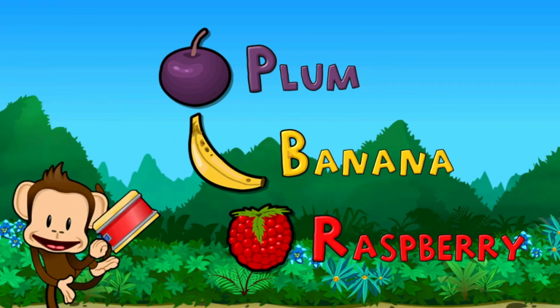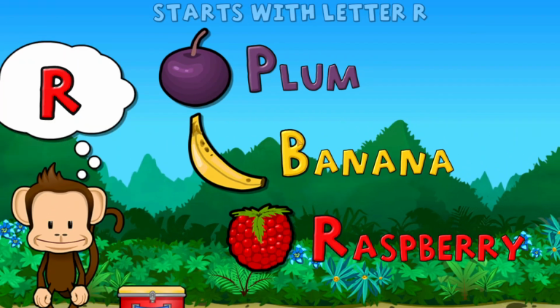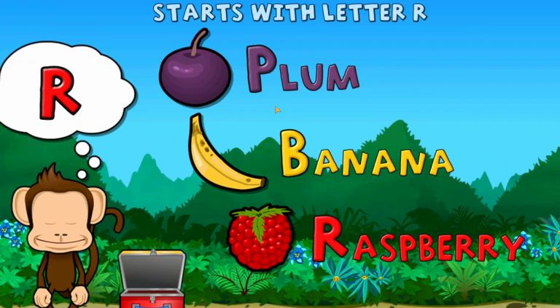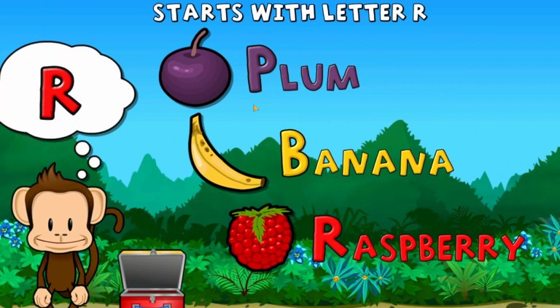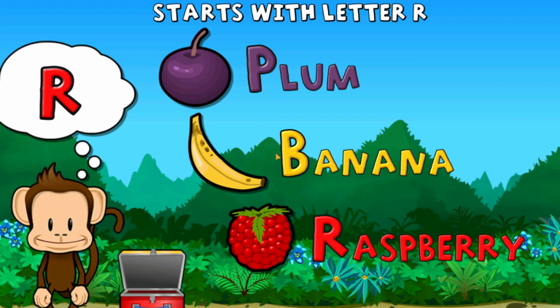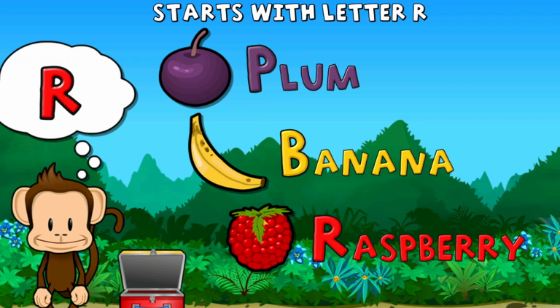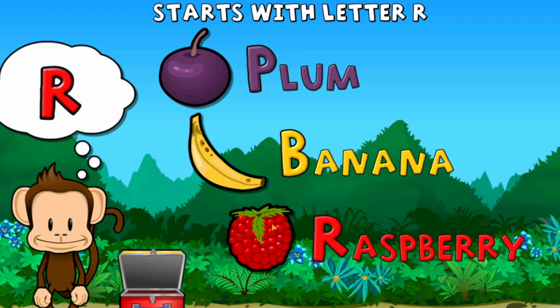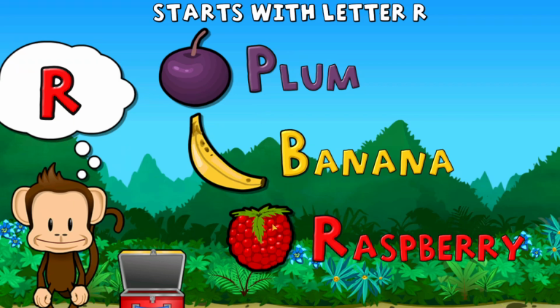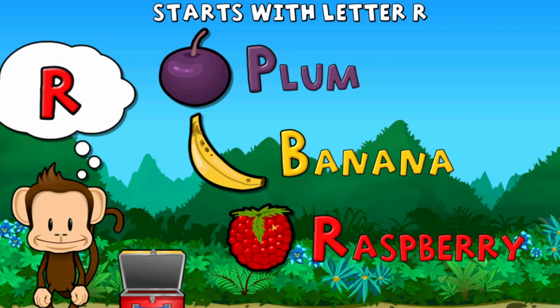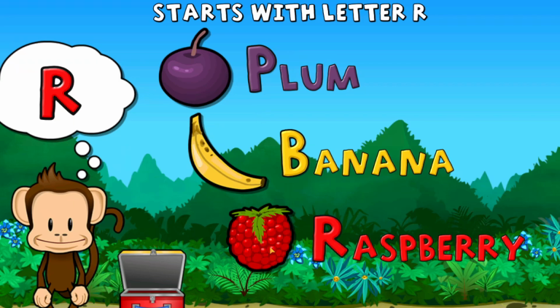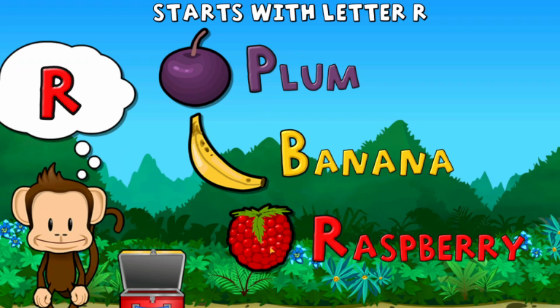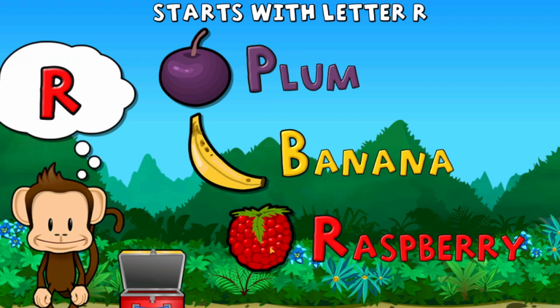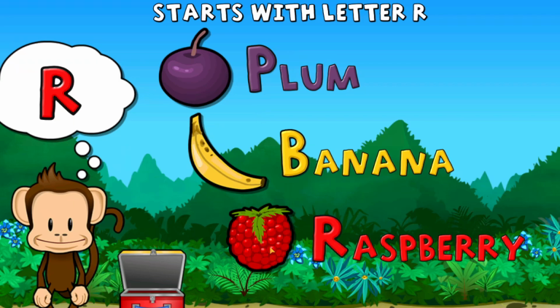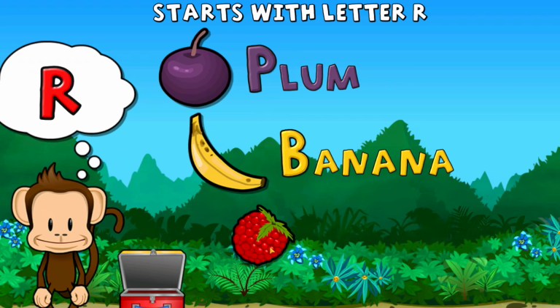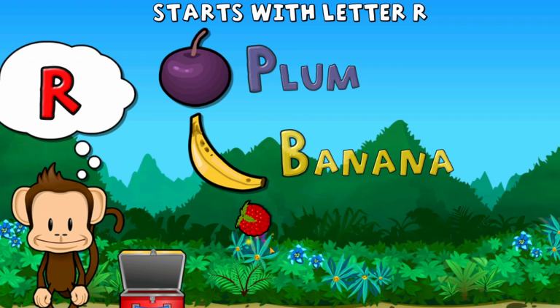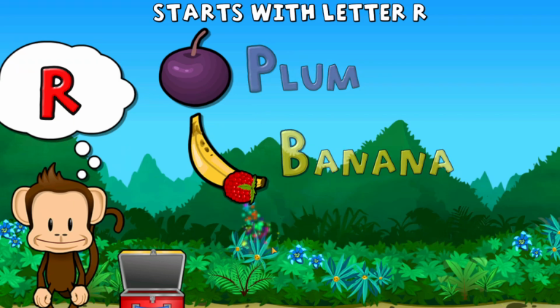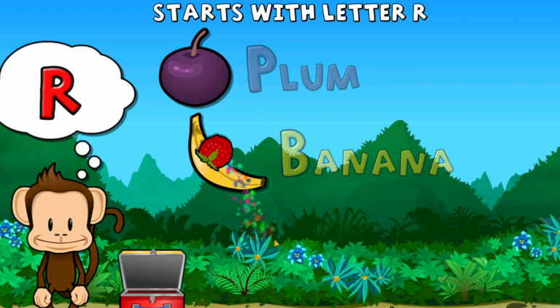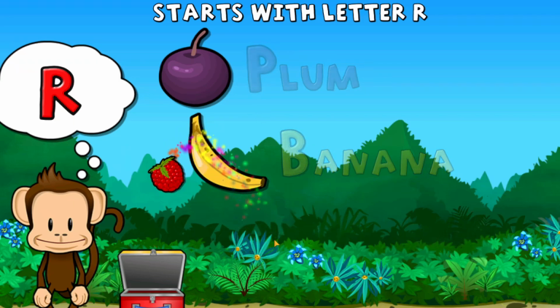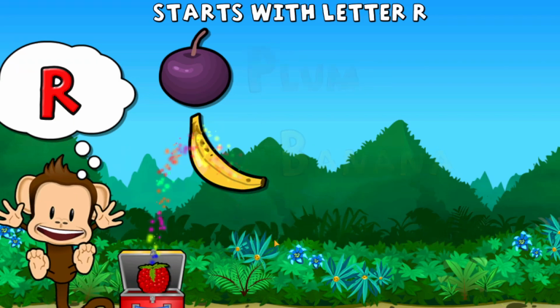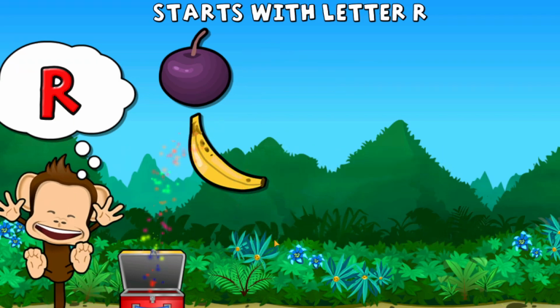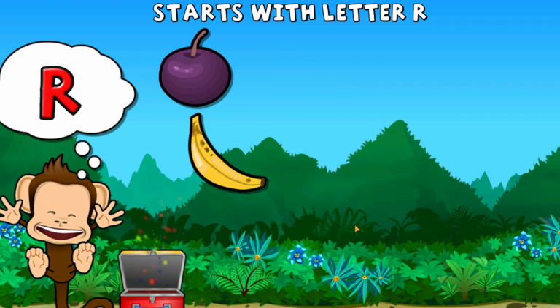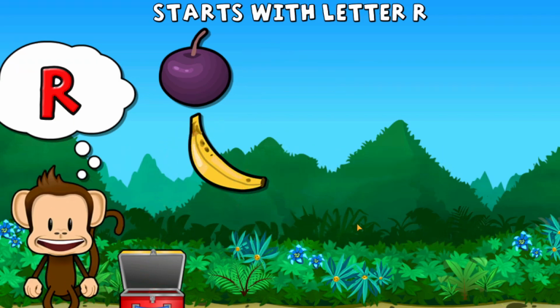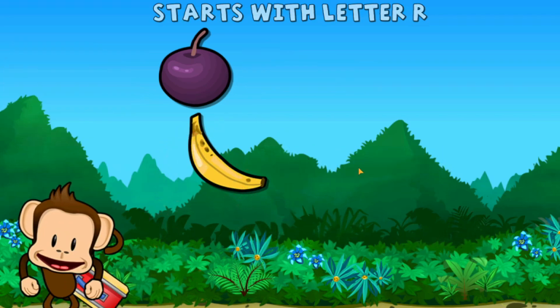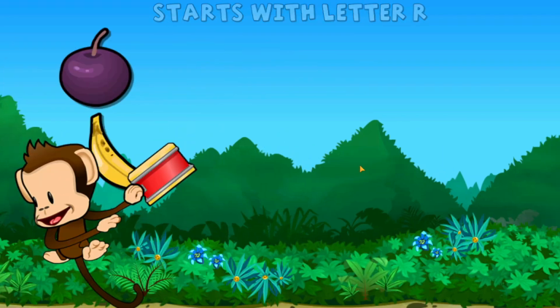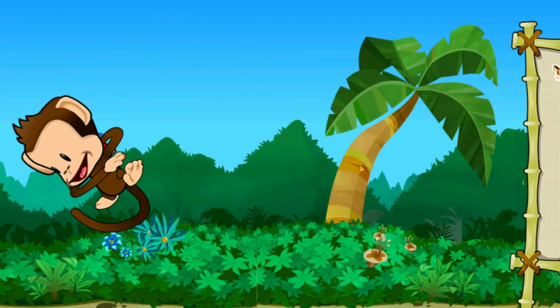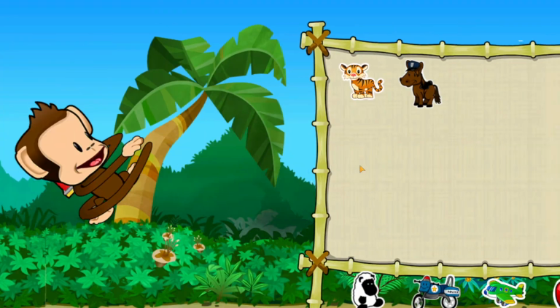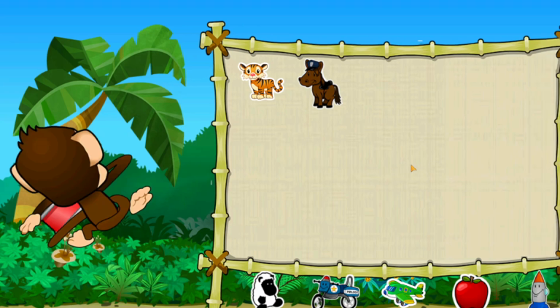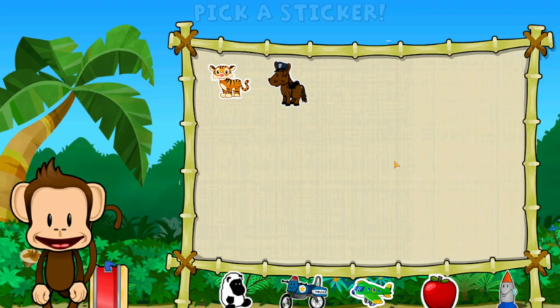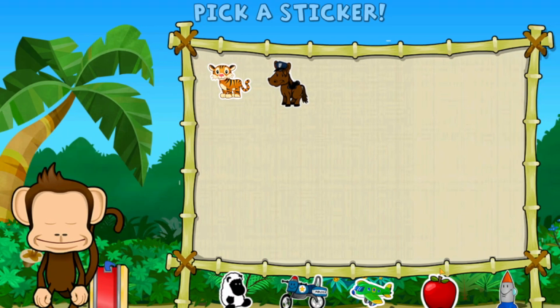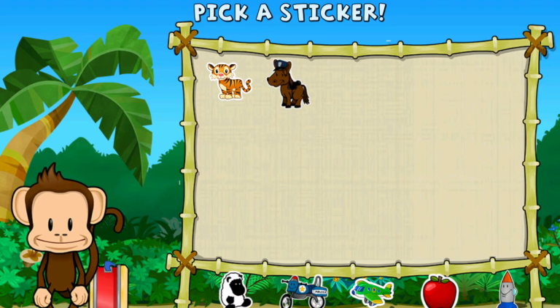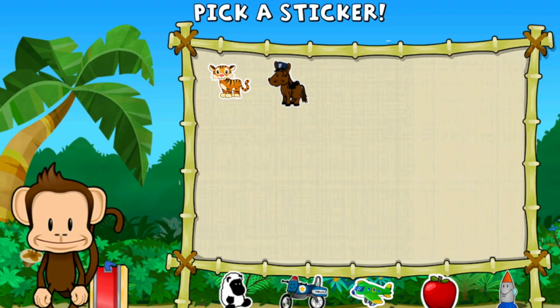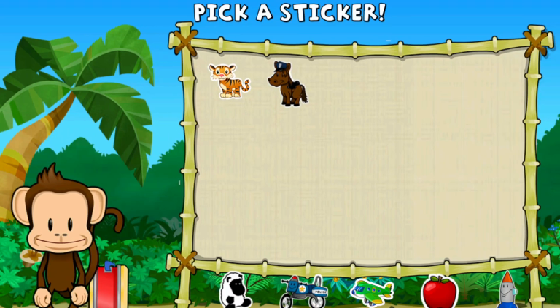Touch the fruit that starts with the letter R. R! Raspberry! Way to go! Pick a sticker.